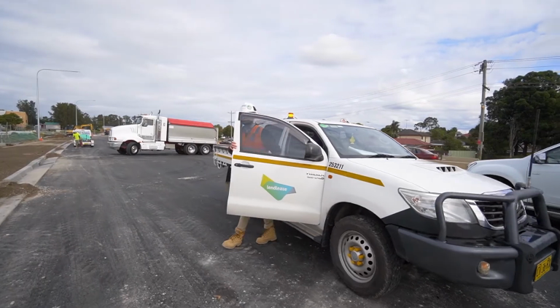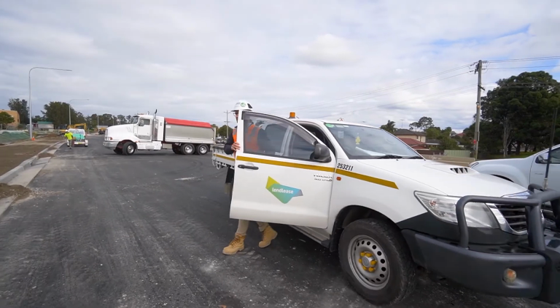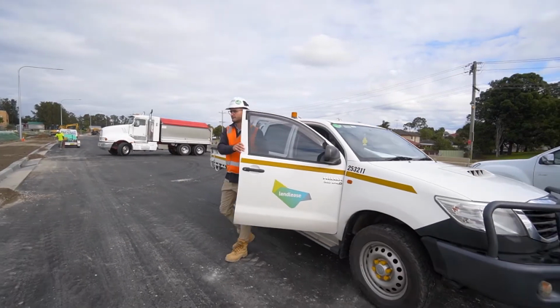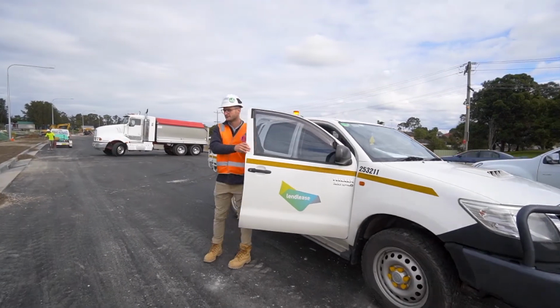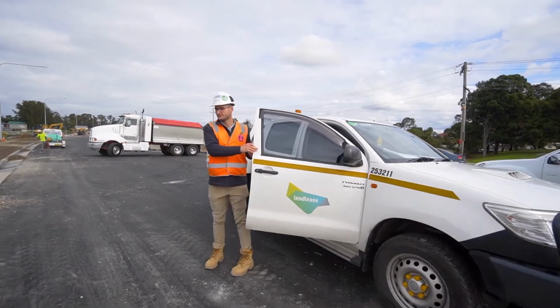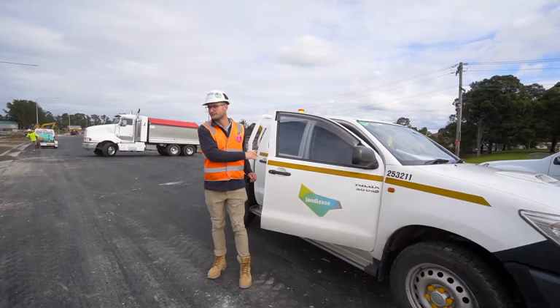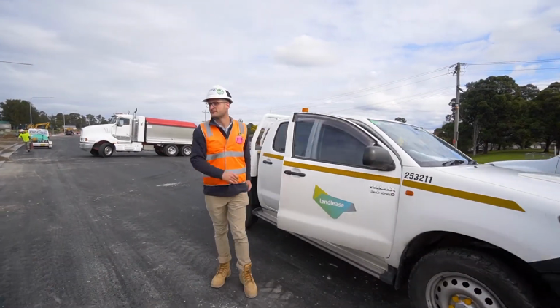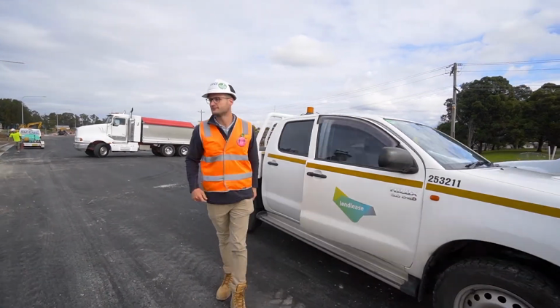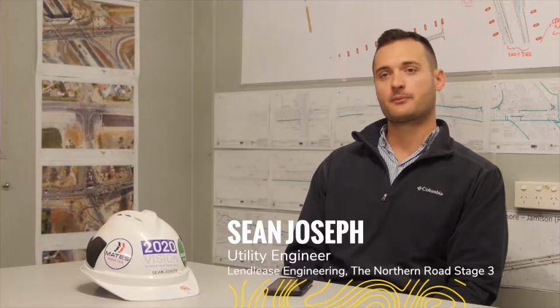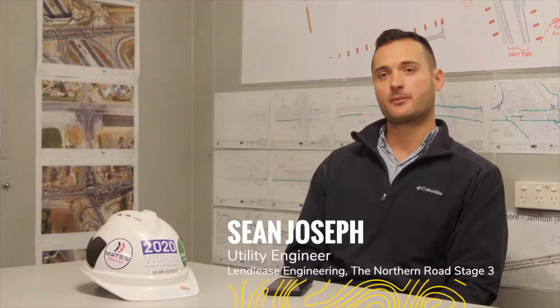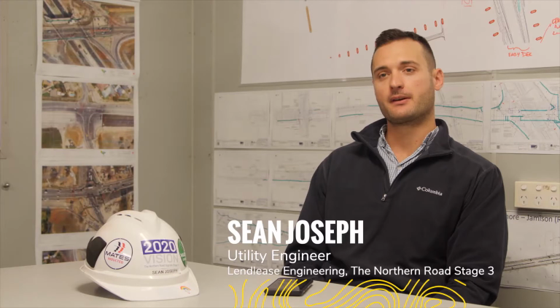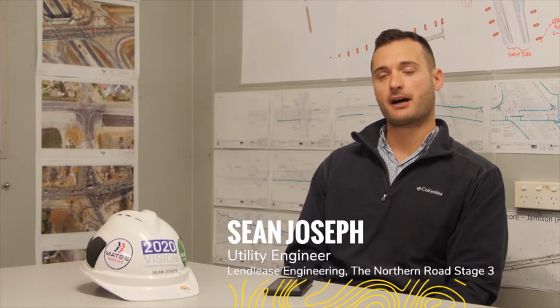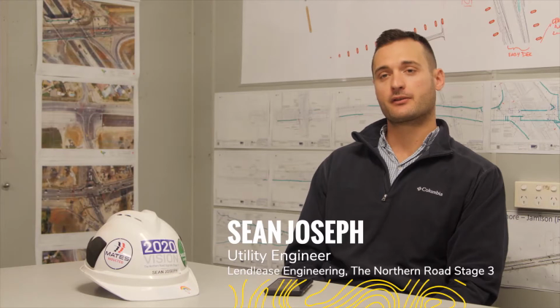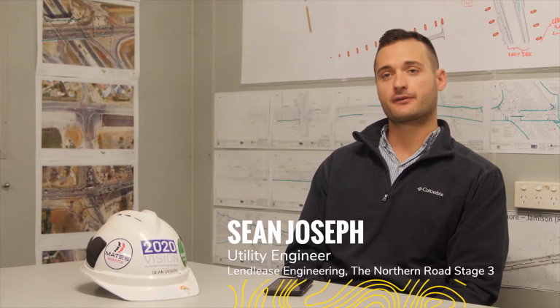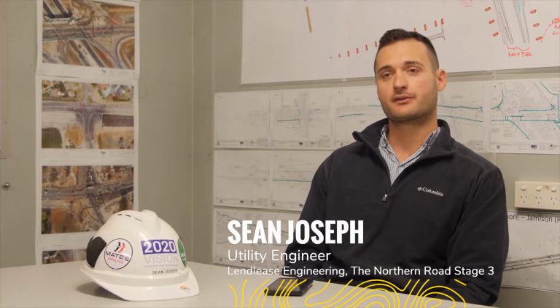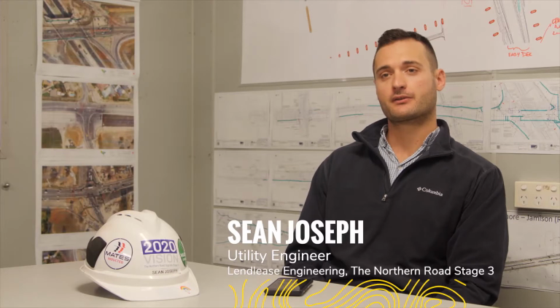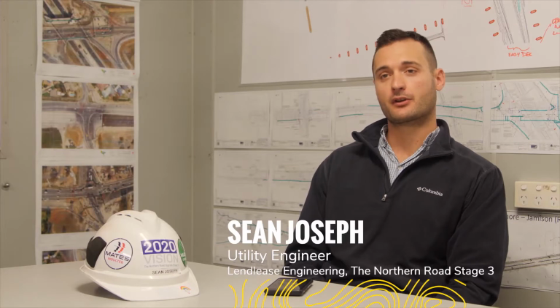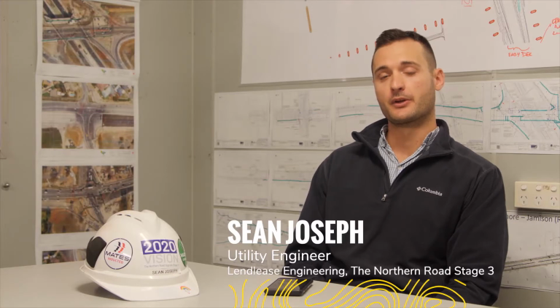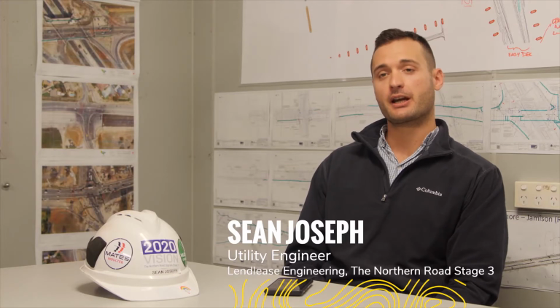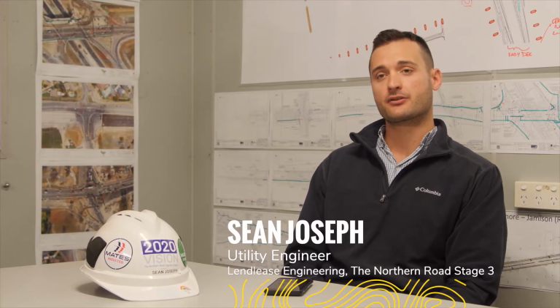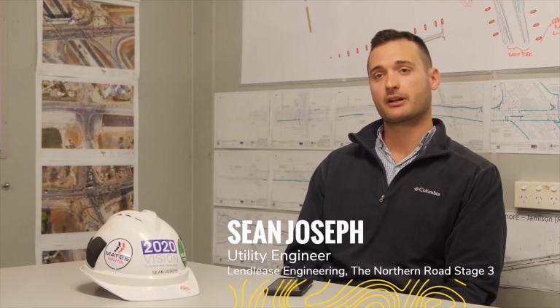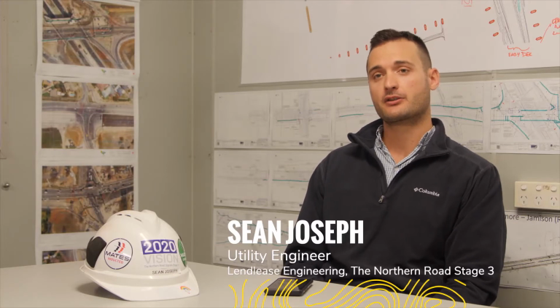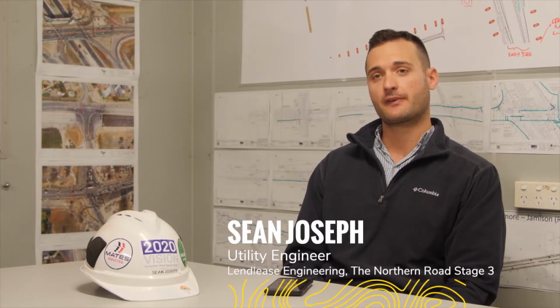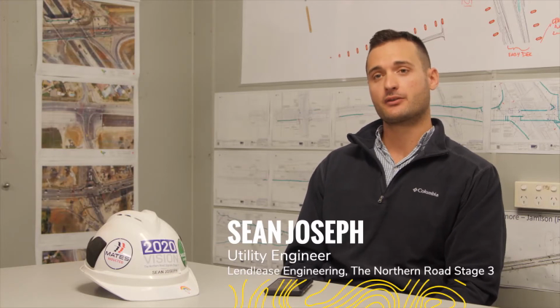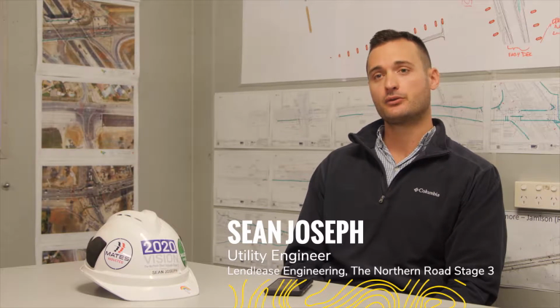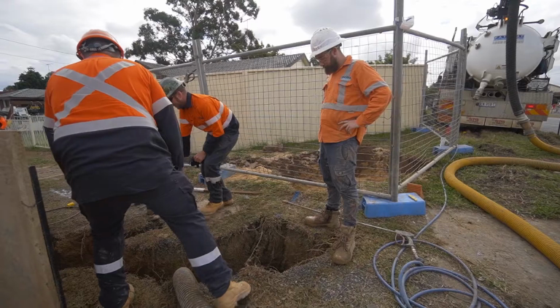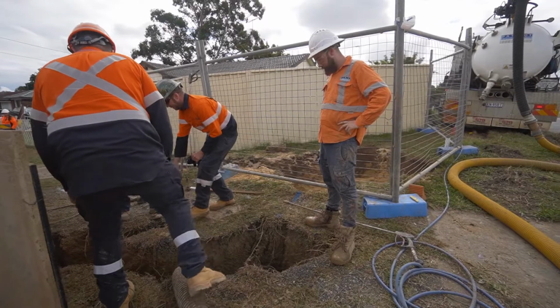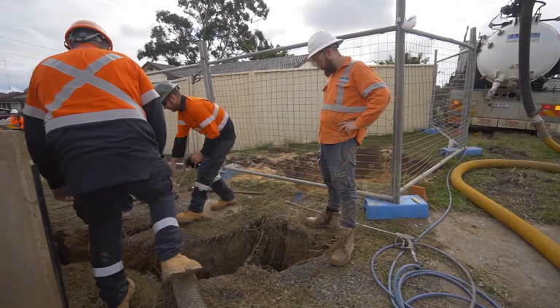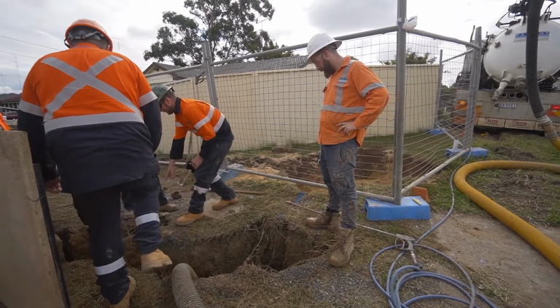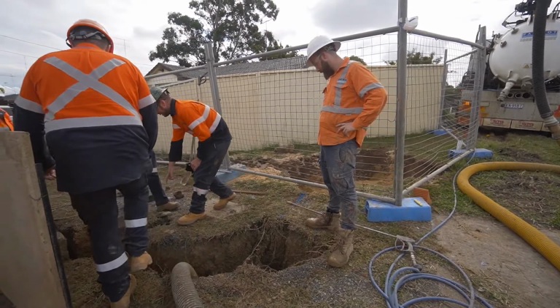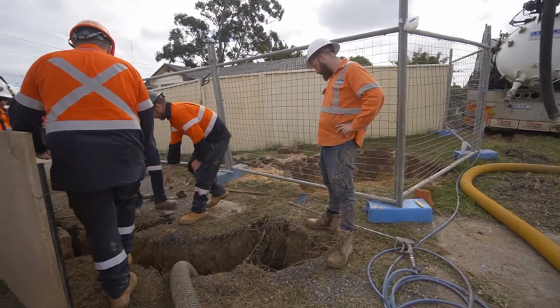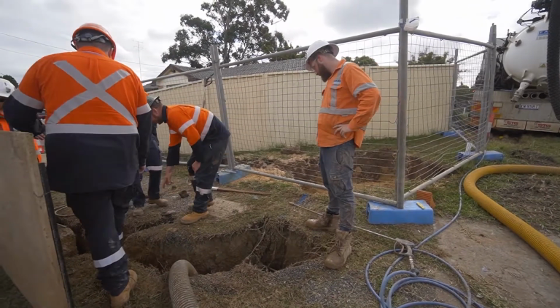The major challenges of this job for us are probably the amount of communications relocation we've had to do — power and water.